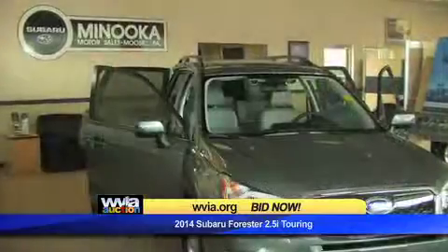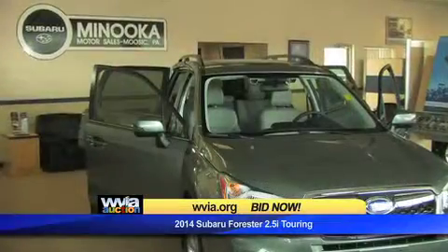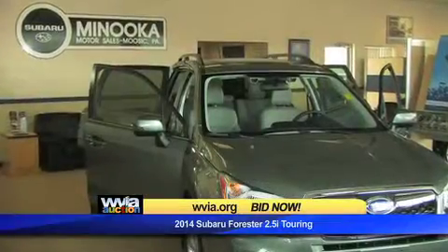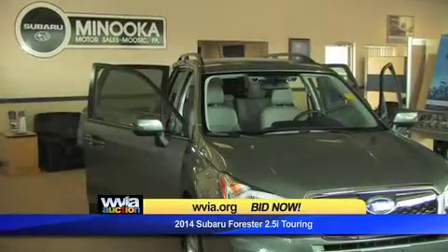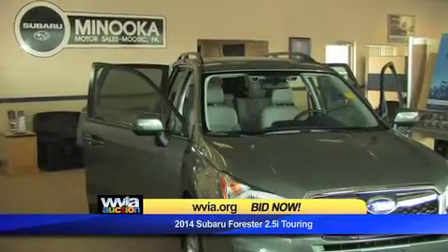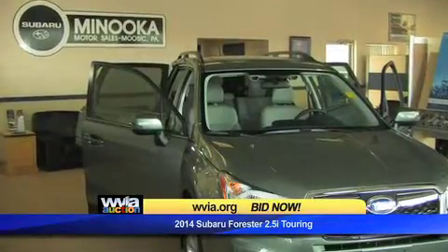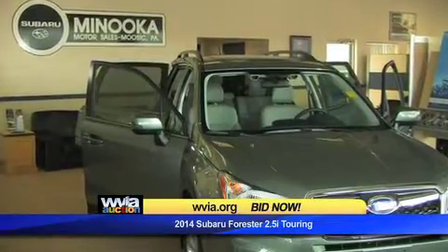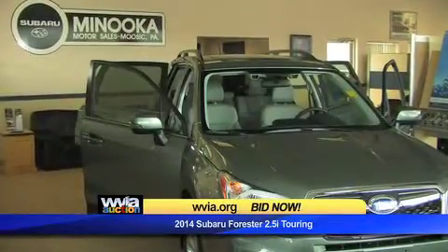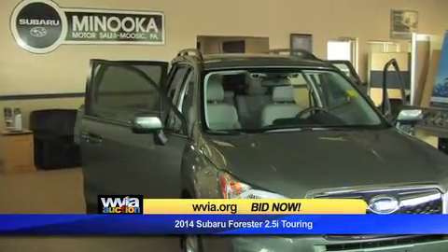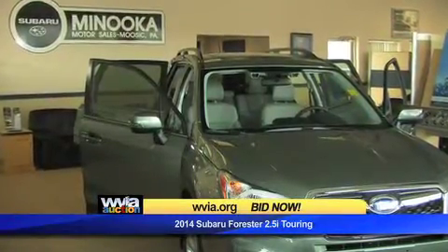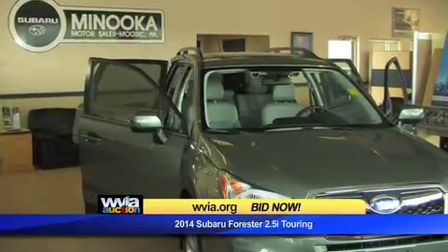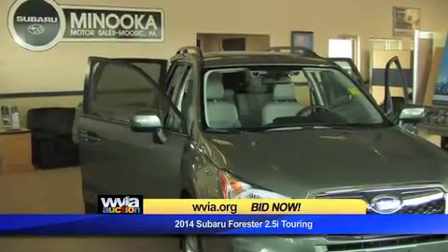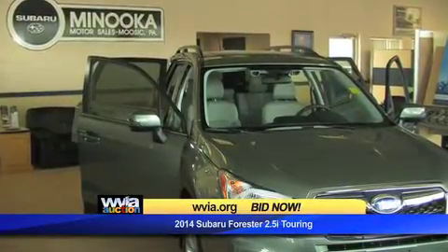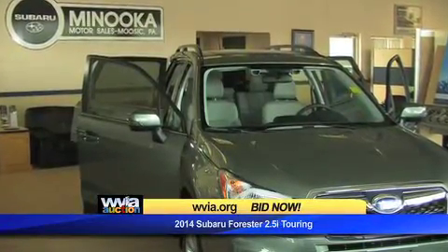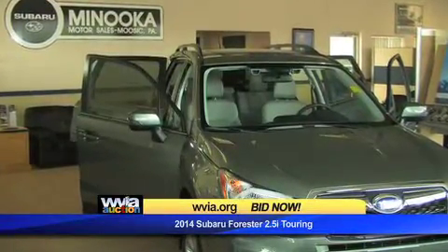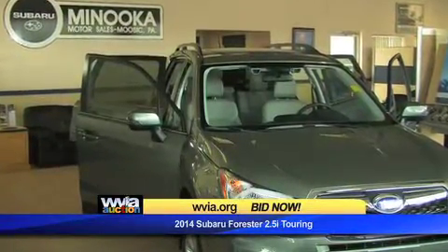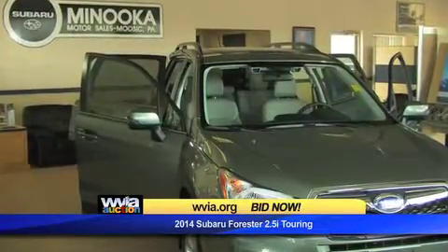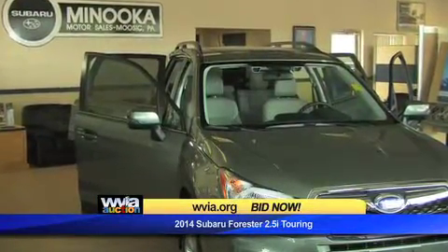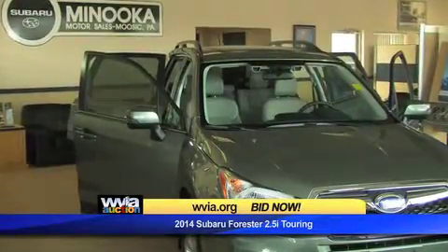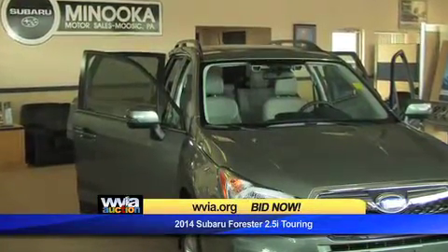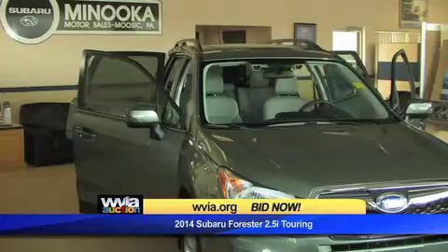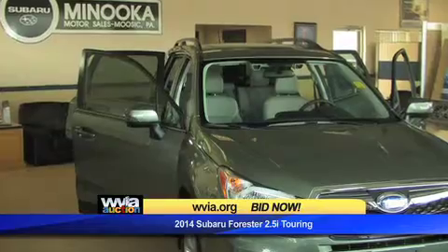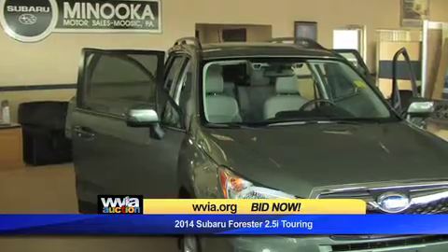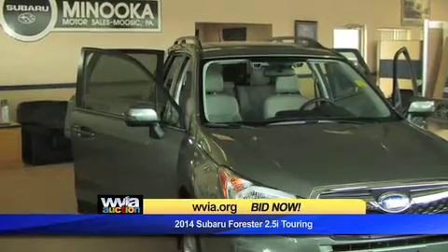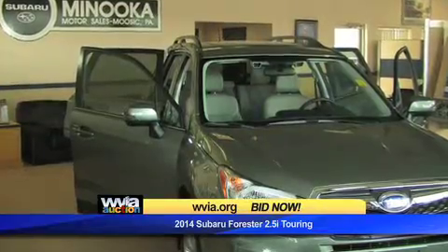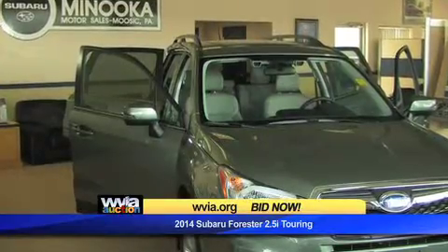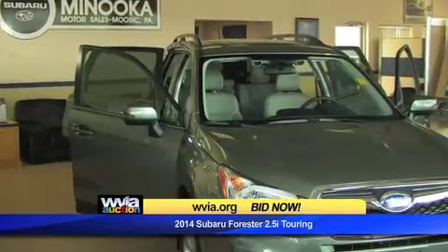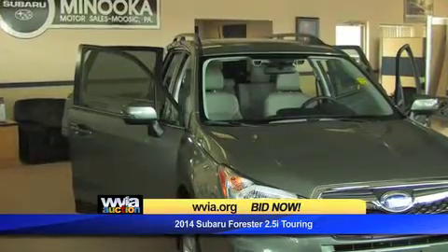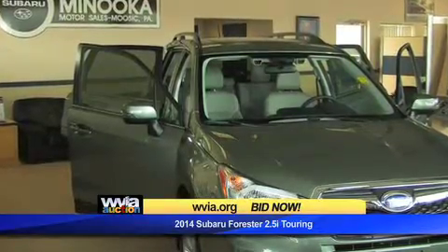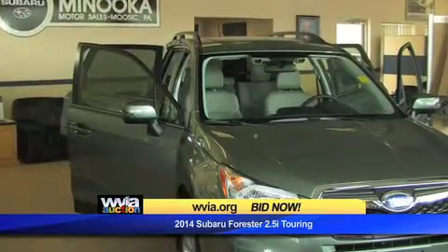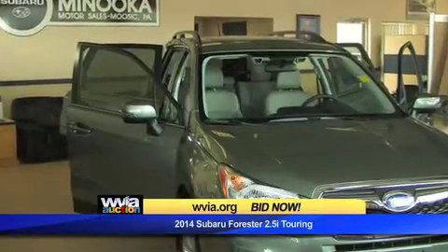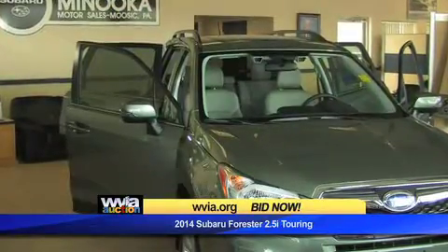So if you're looking to get a great car at a great price, and at the same time support our local treasure and WVIA-TV, this is your deal.